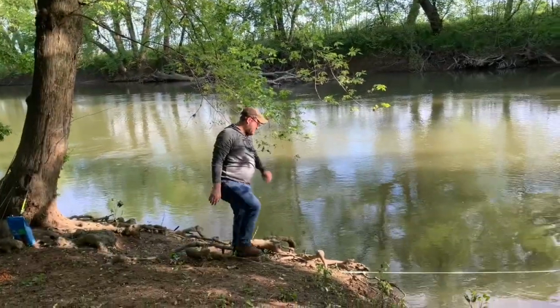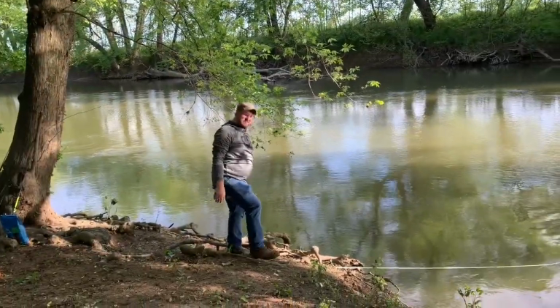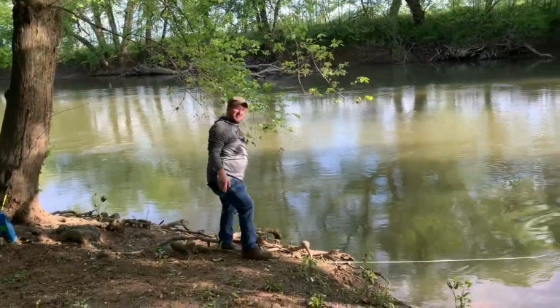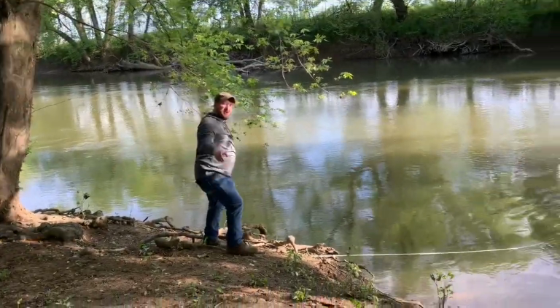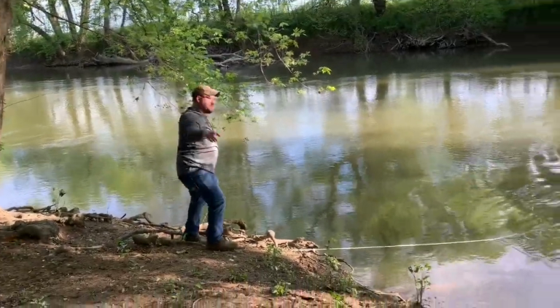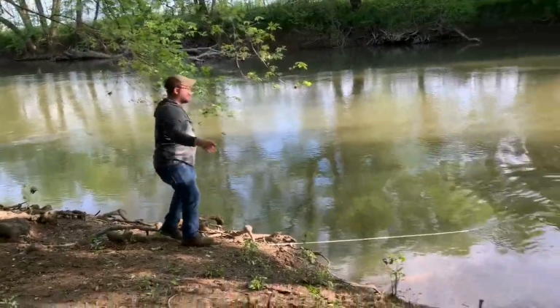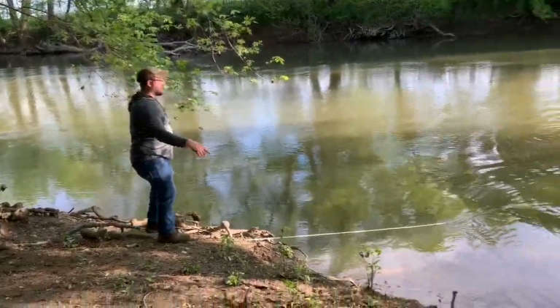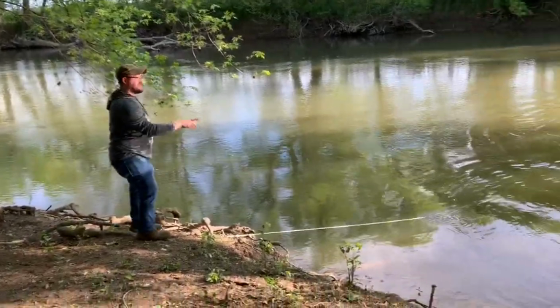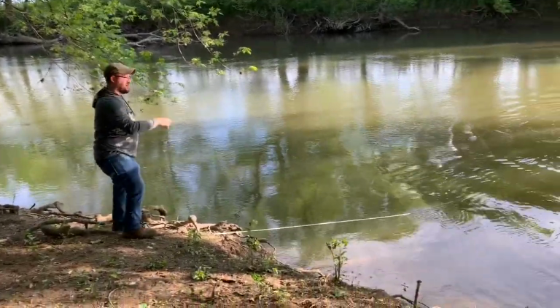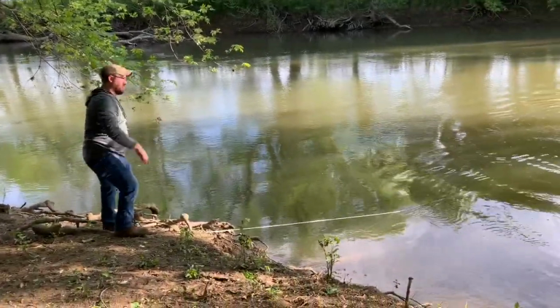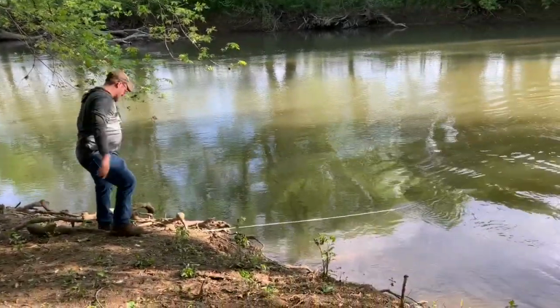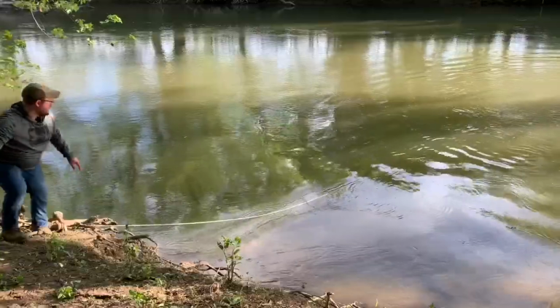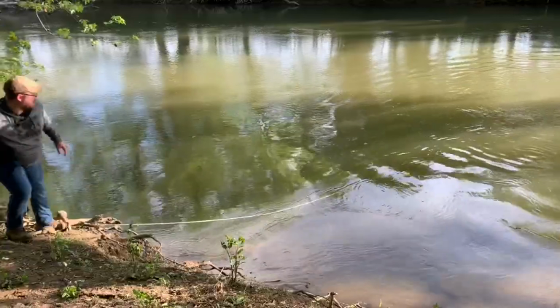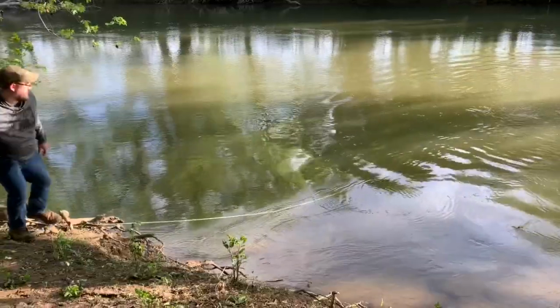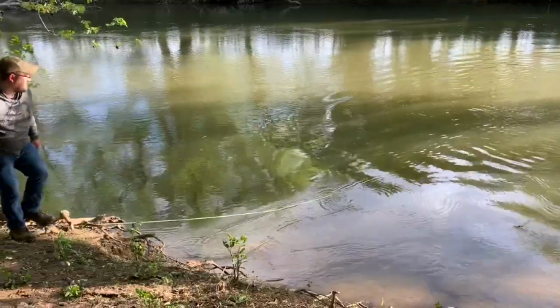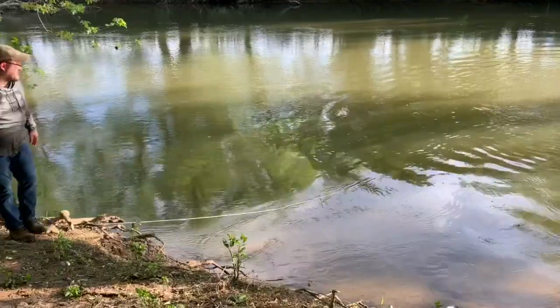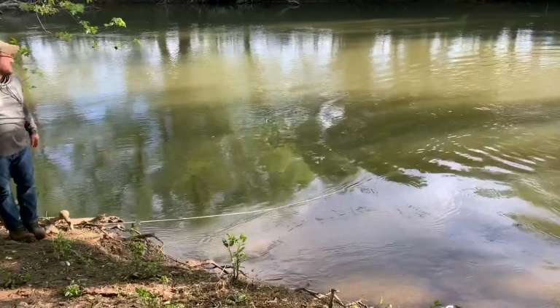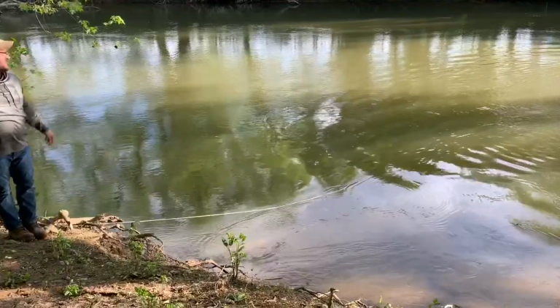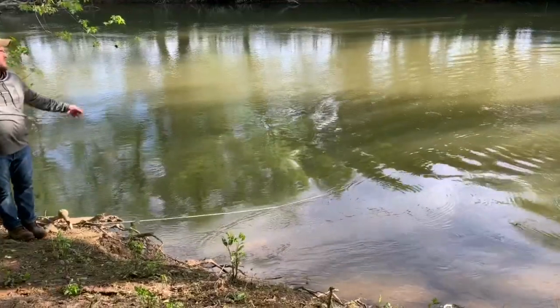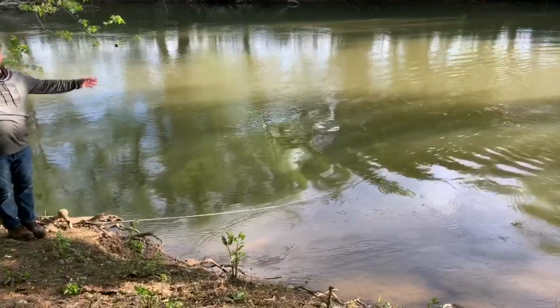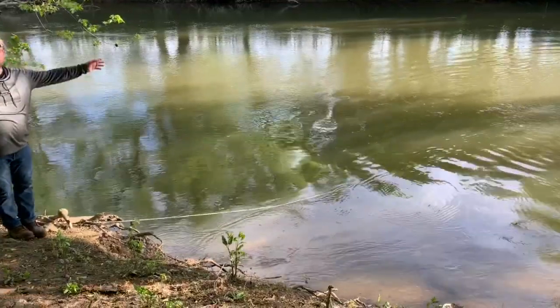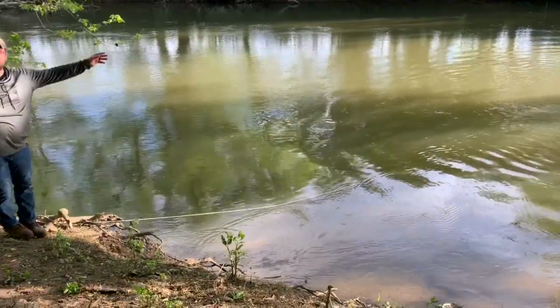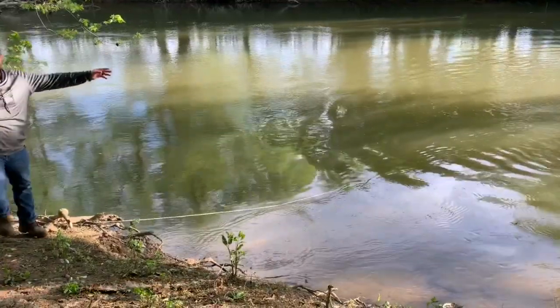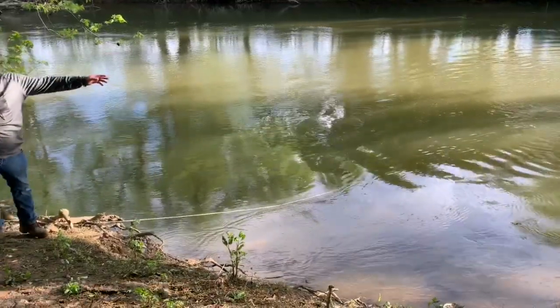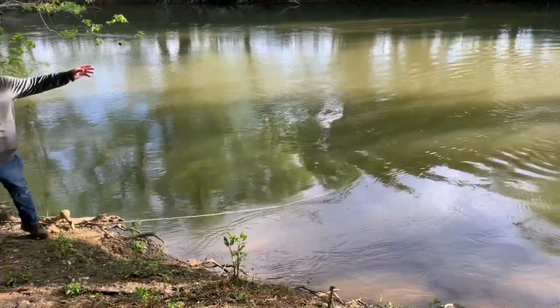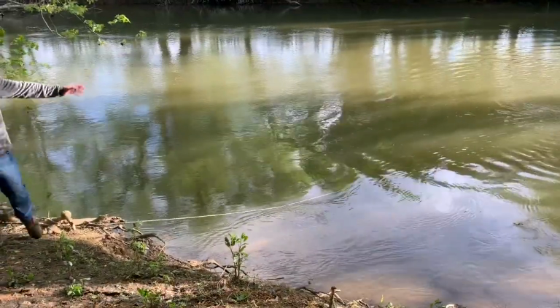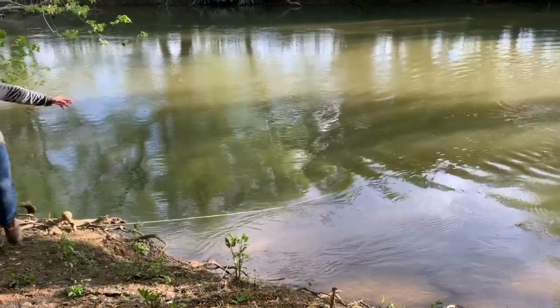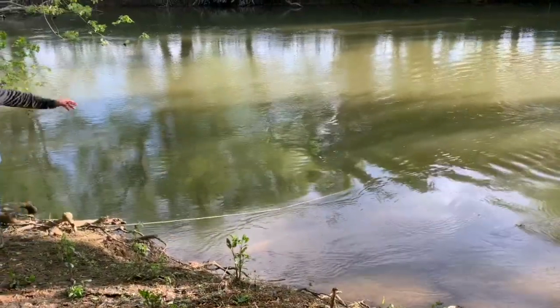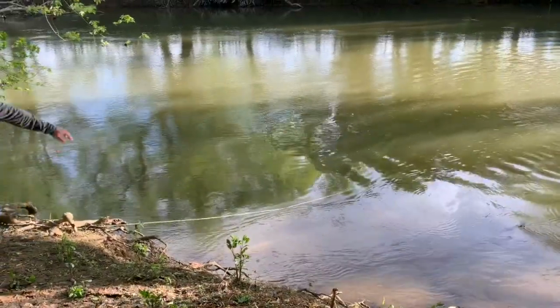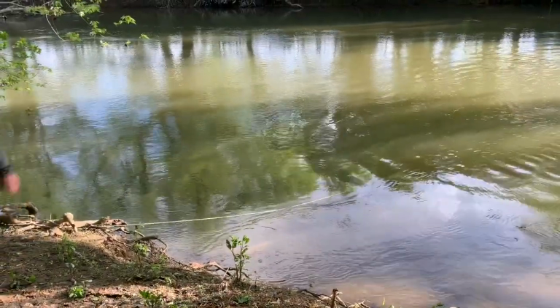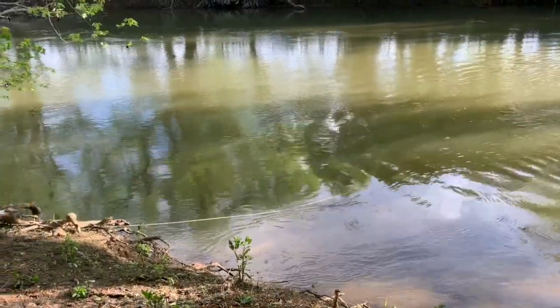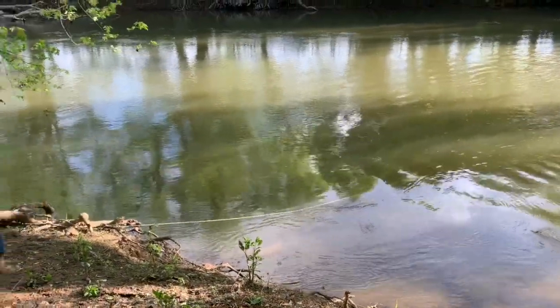Tell you what, it'll get the job done. We have scent going downstream — it'll bring them up.